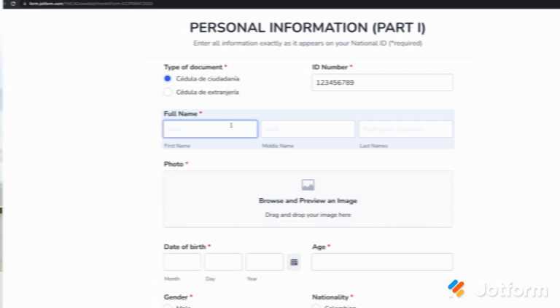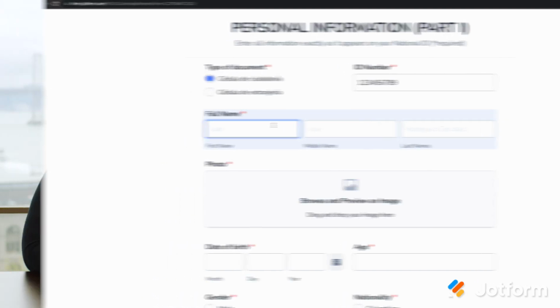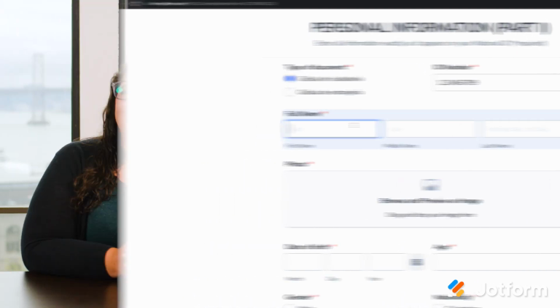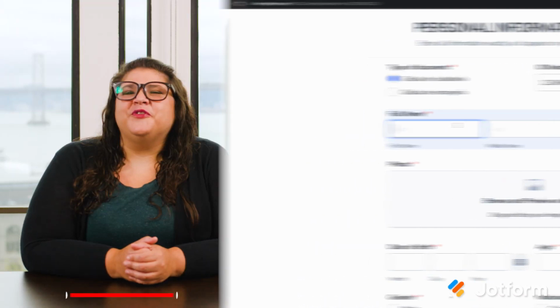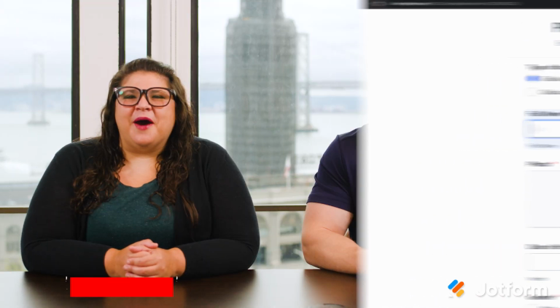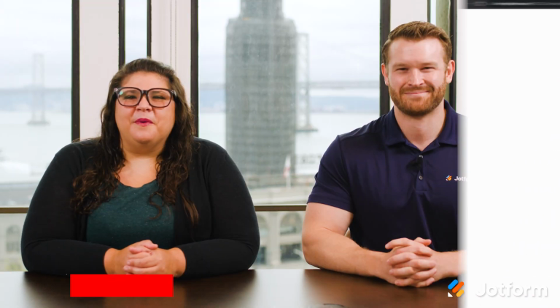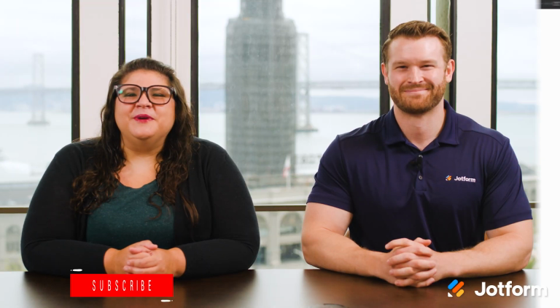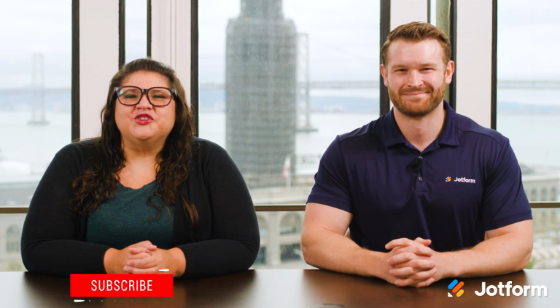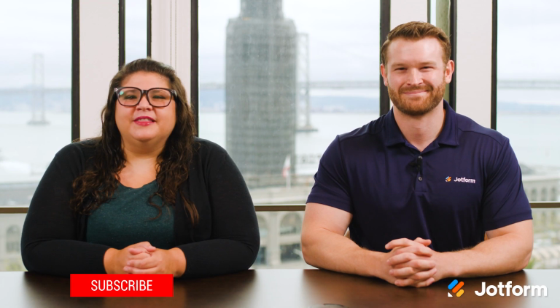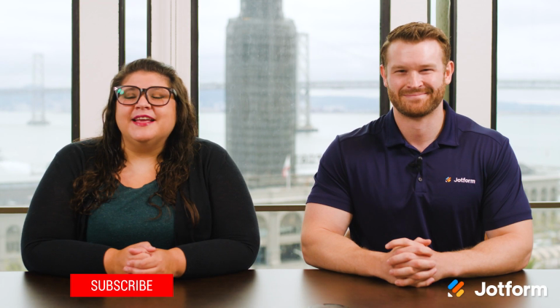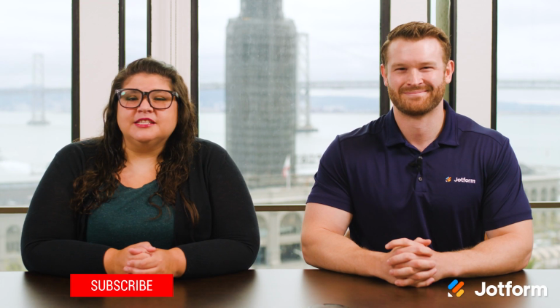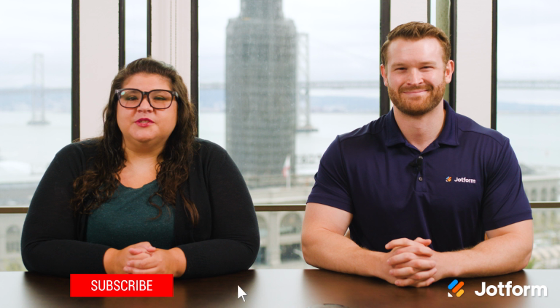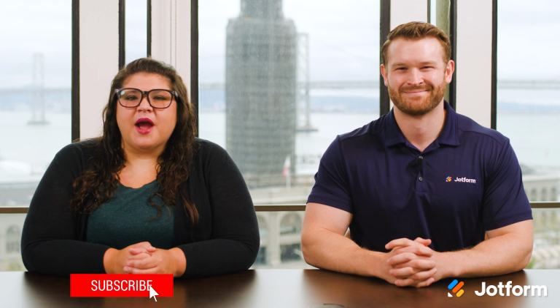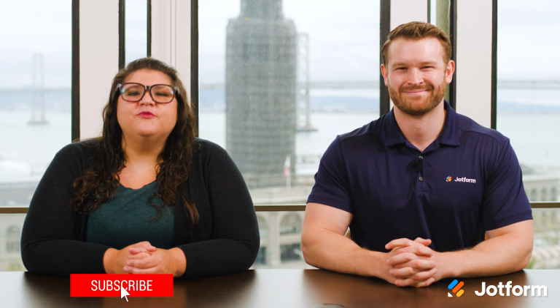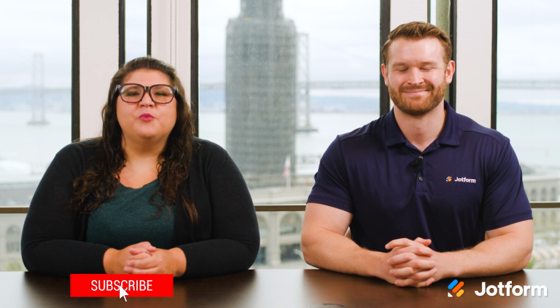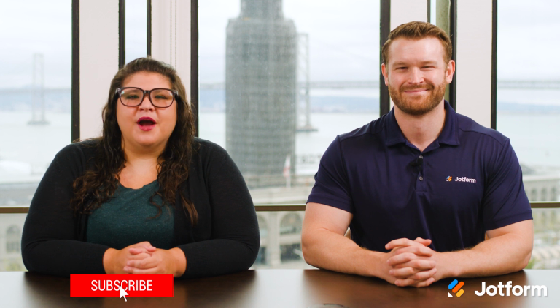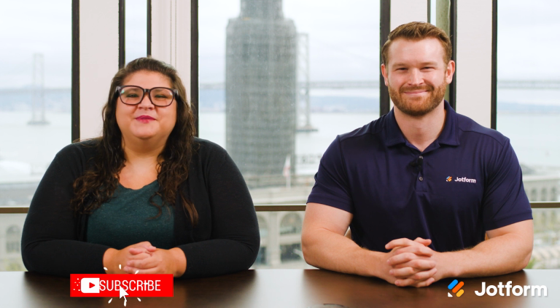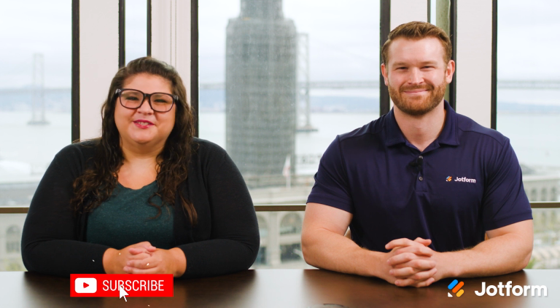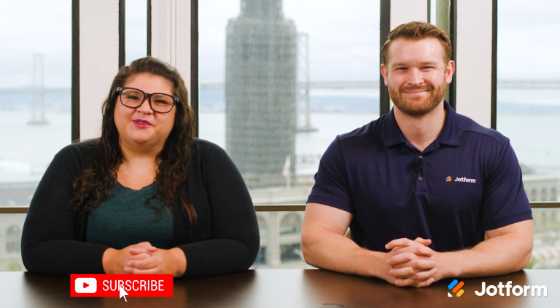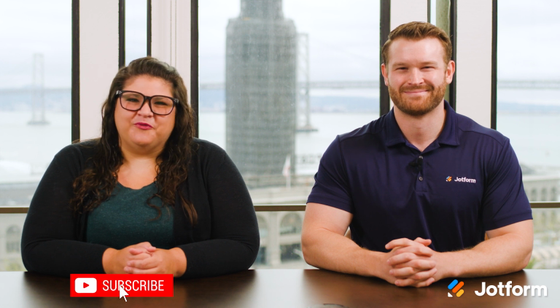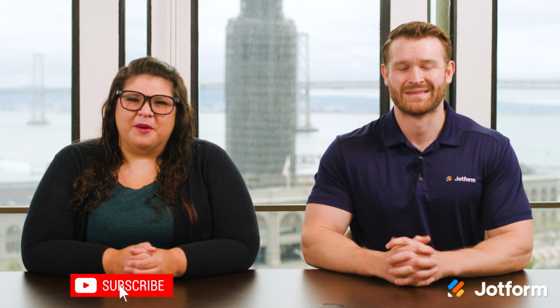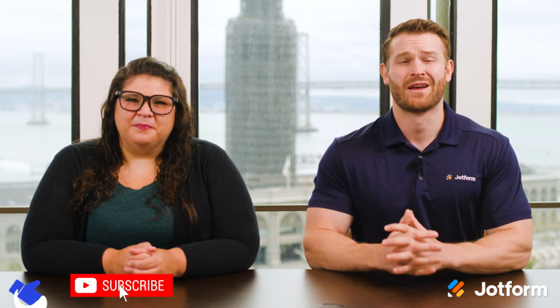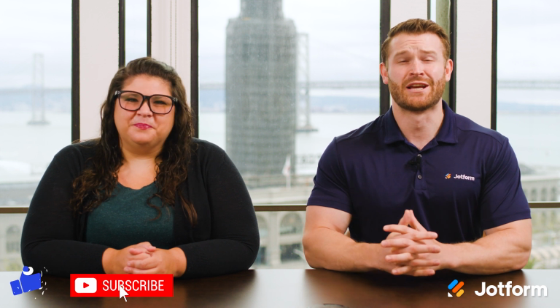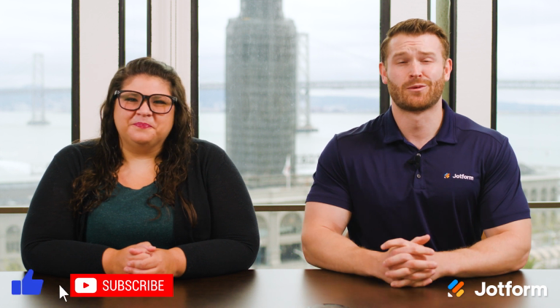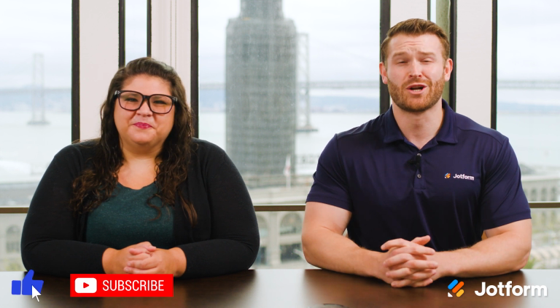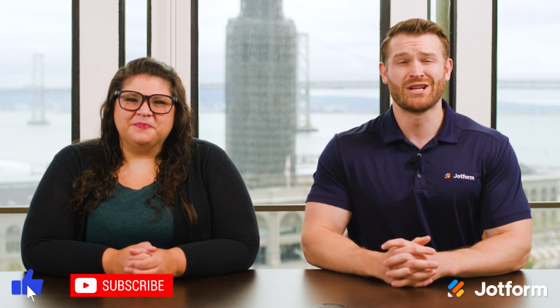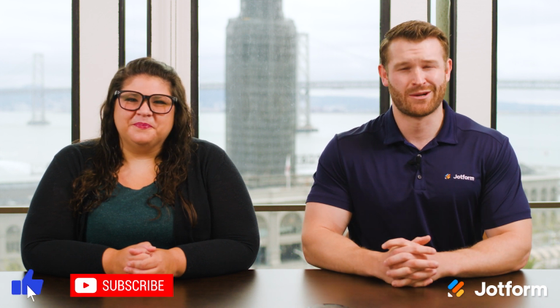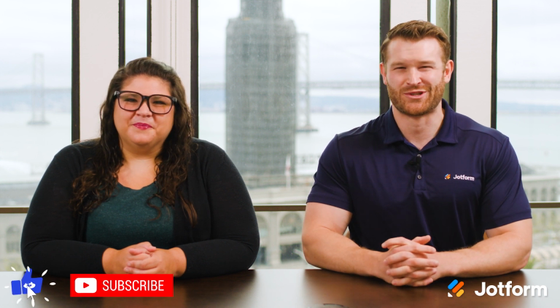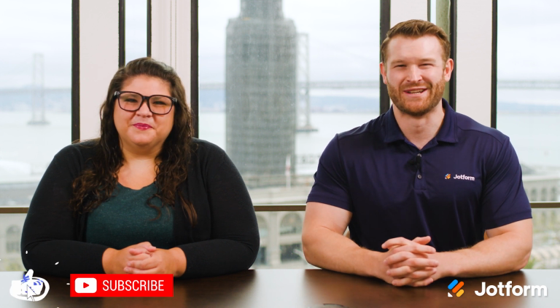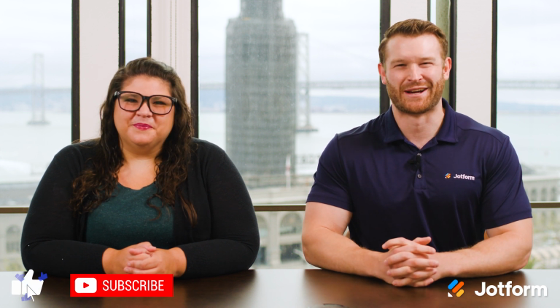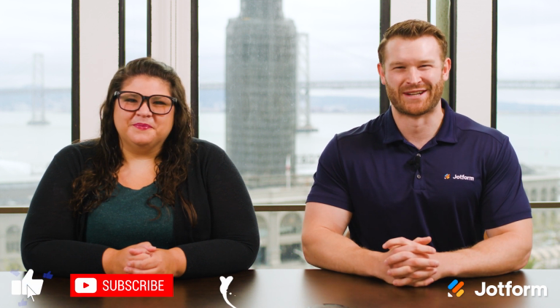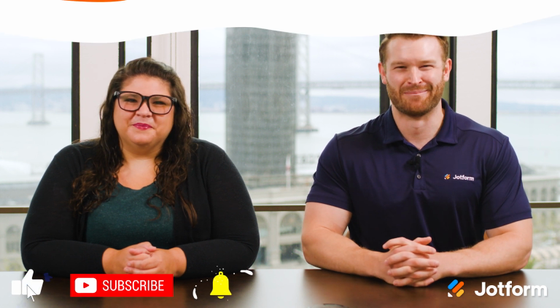That's all for now. Be sure to like and subscribe for more updates from JotForm. We'll see you next time.